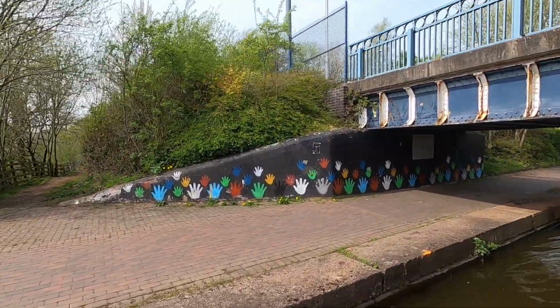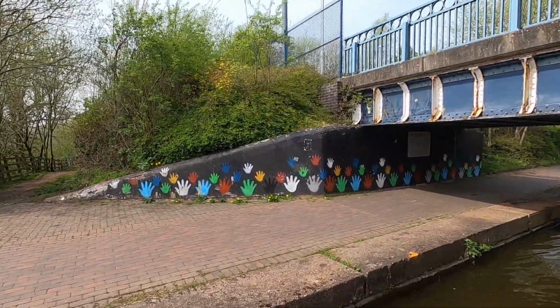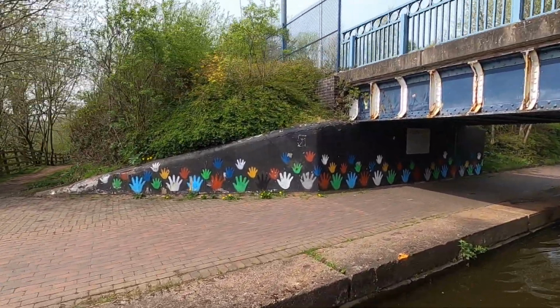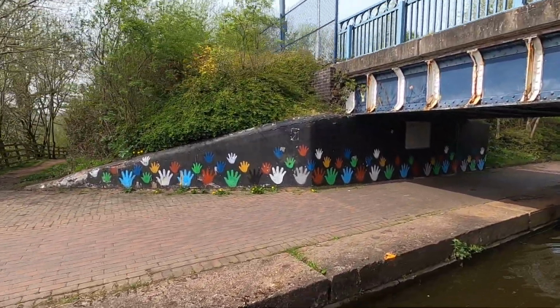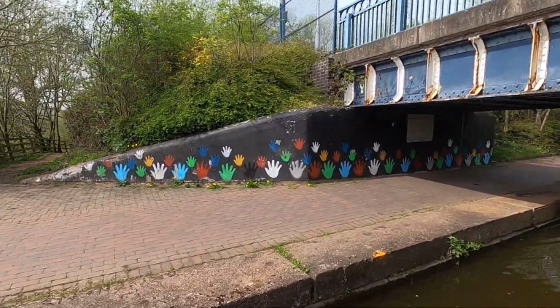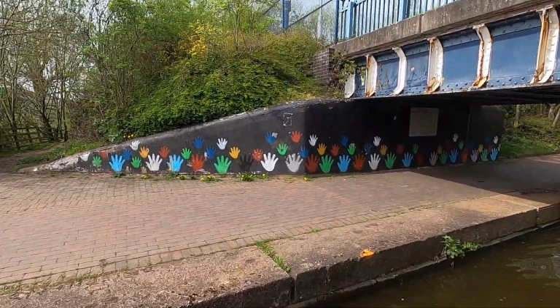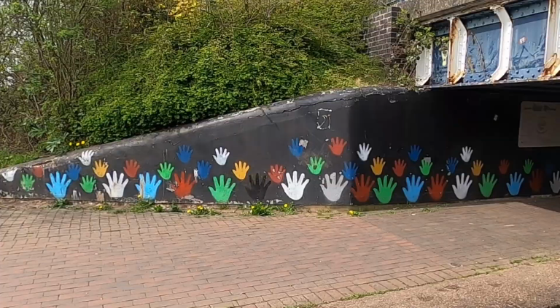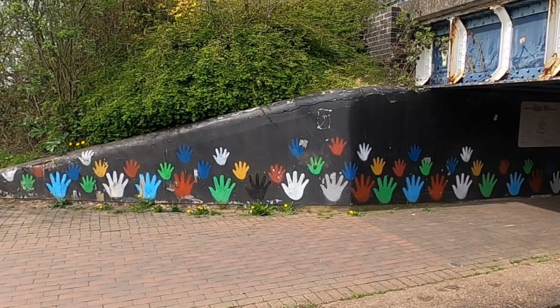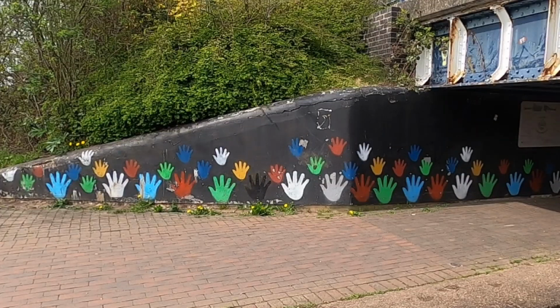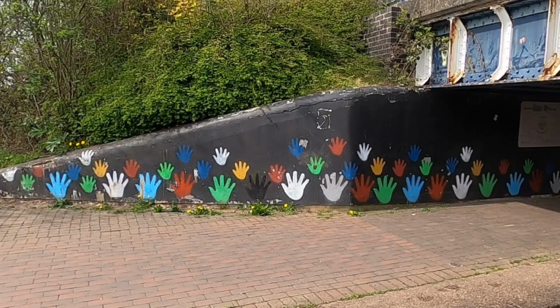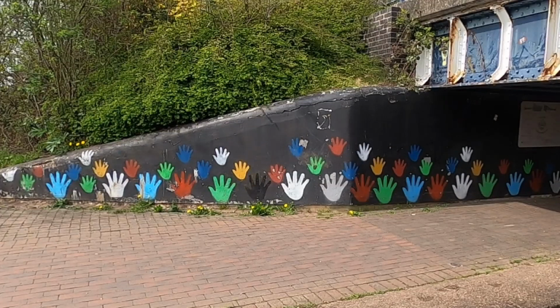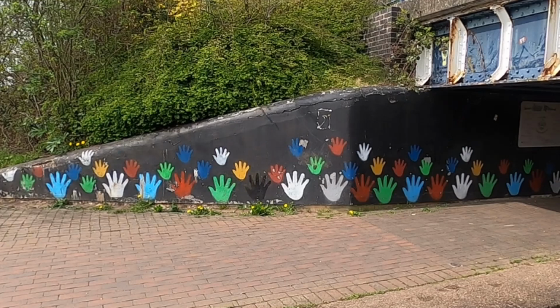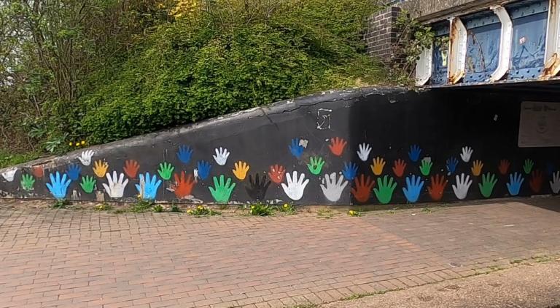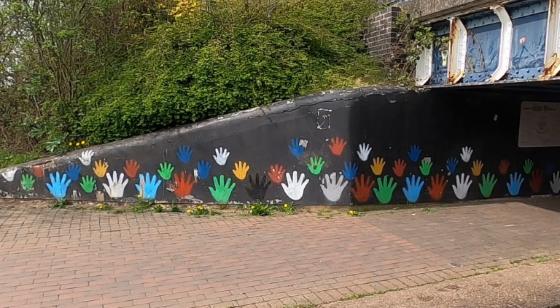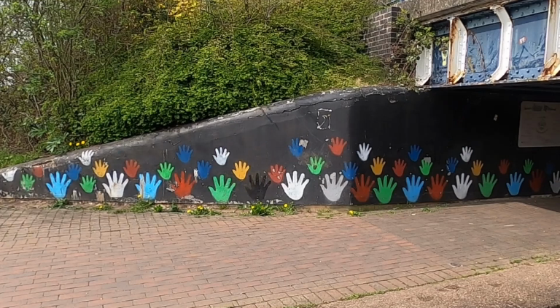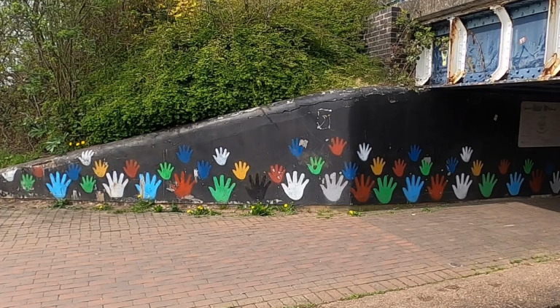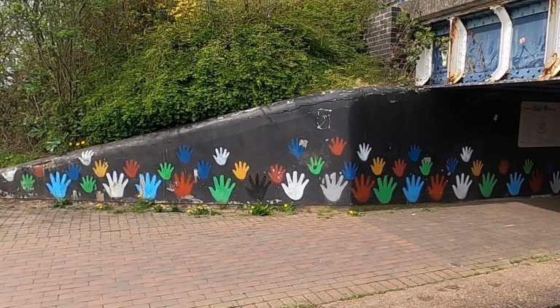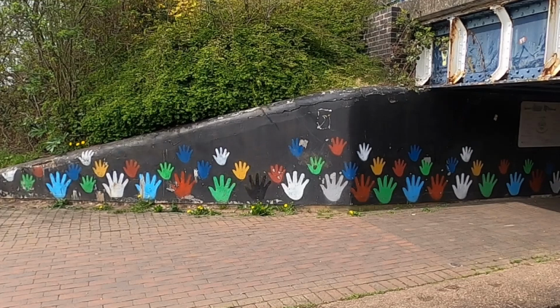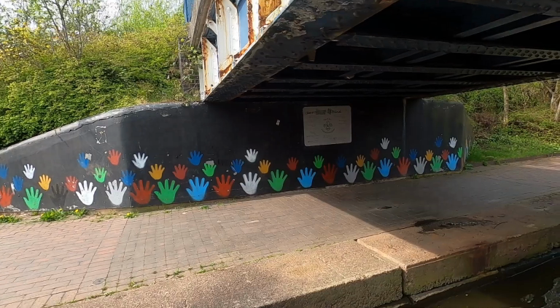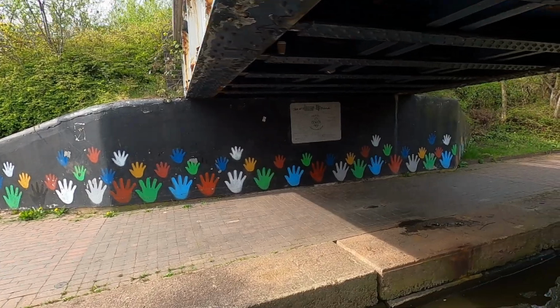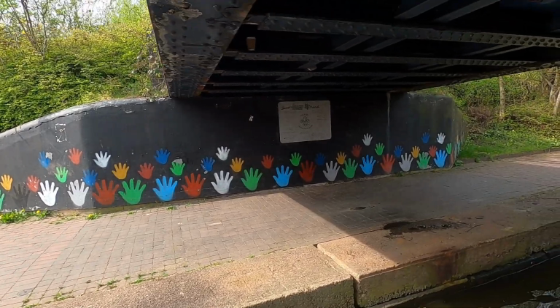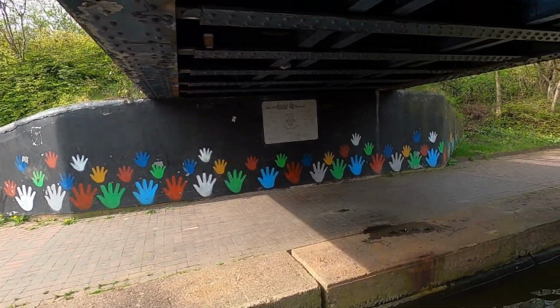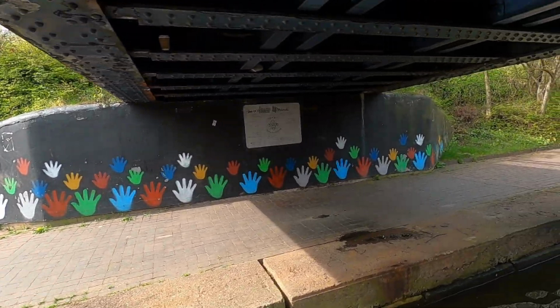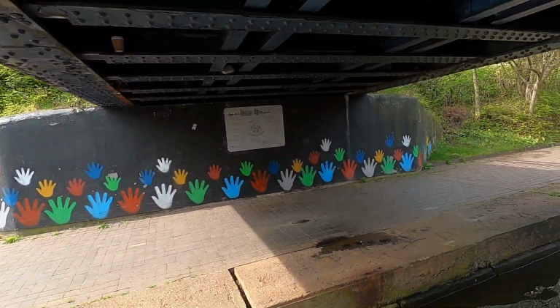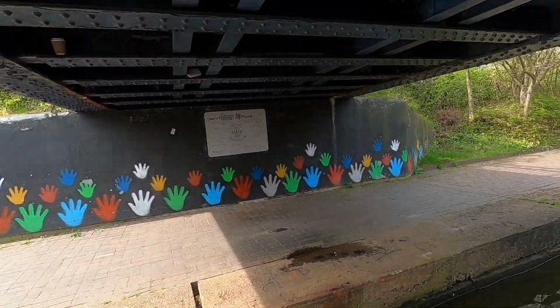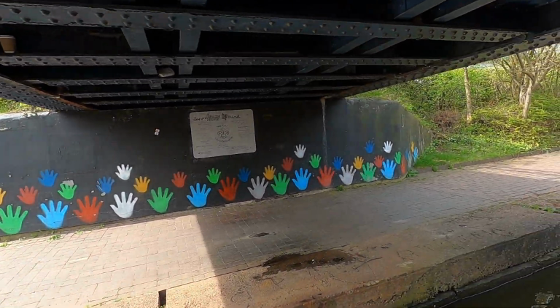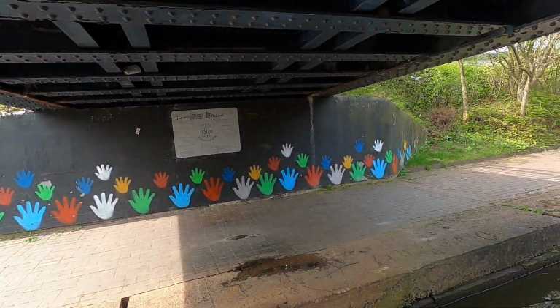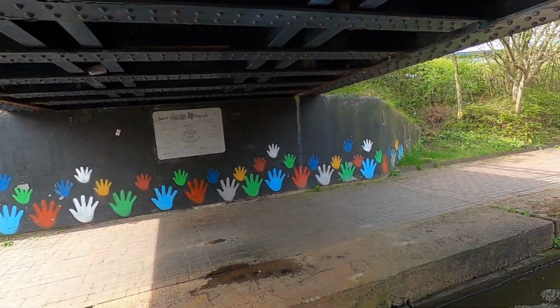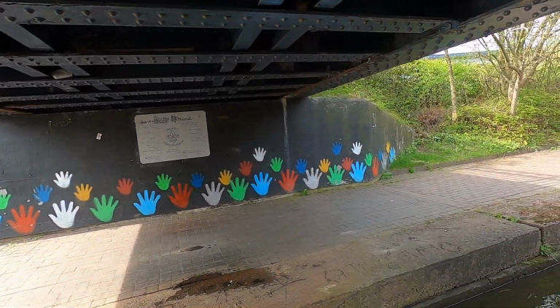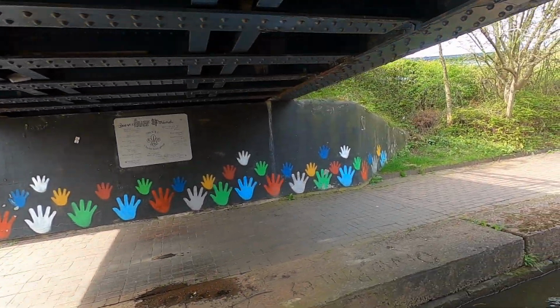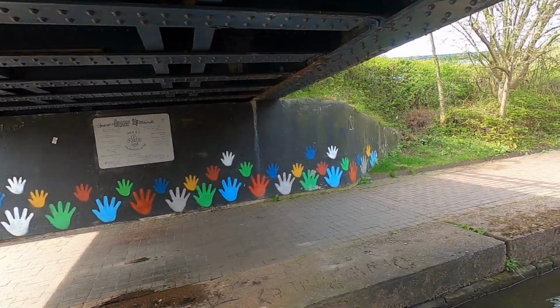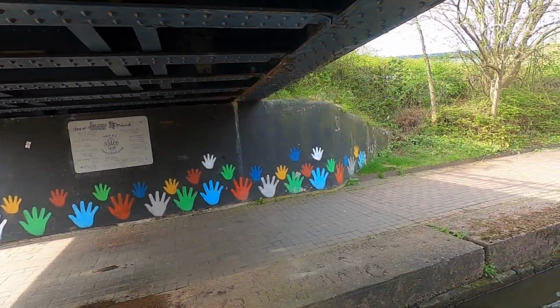I have absolutely no idea what these hands are all about. I'm sure there's somebody out there that does.